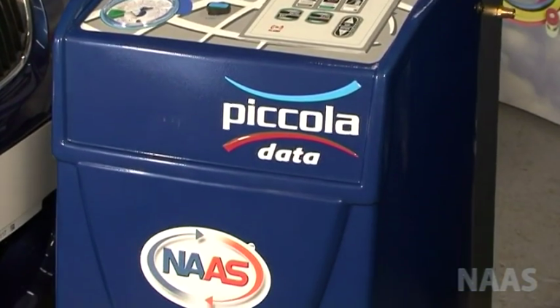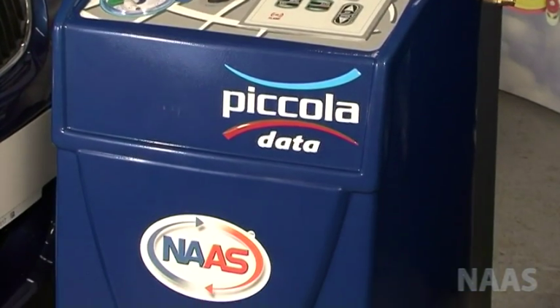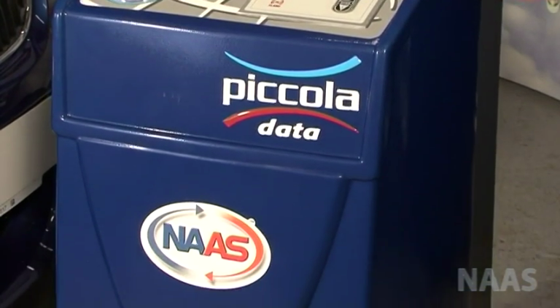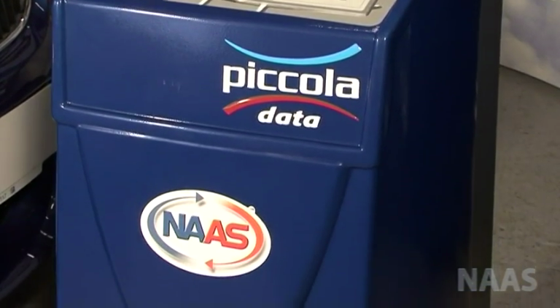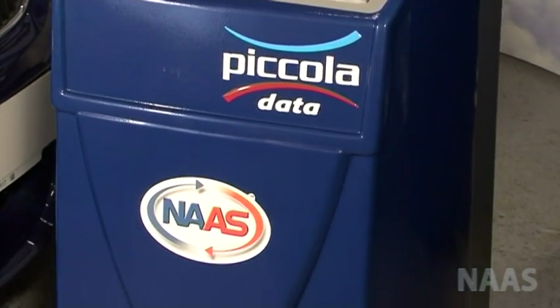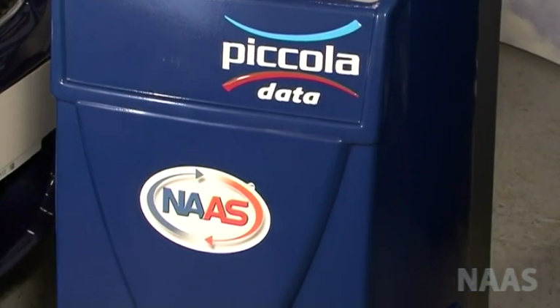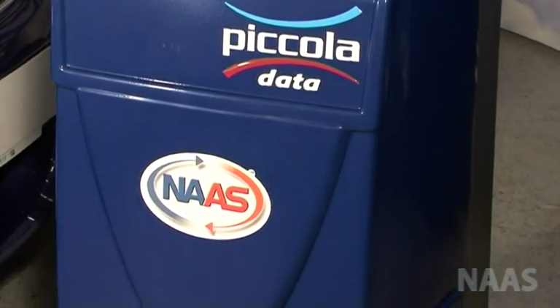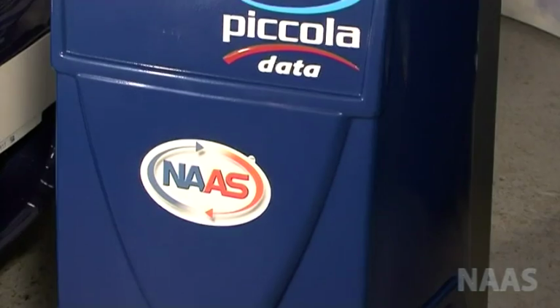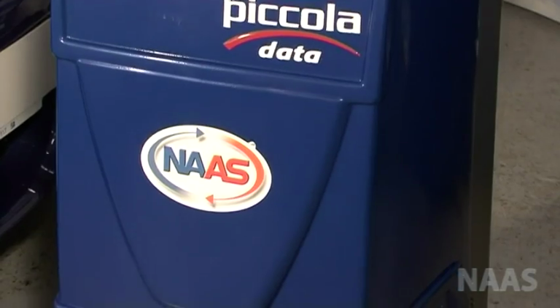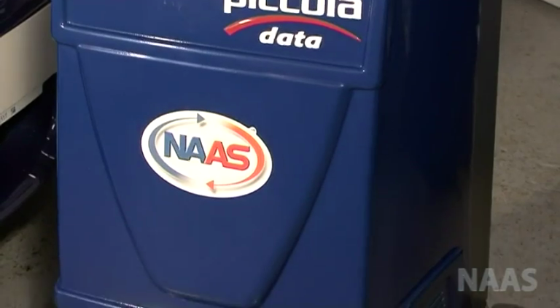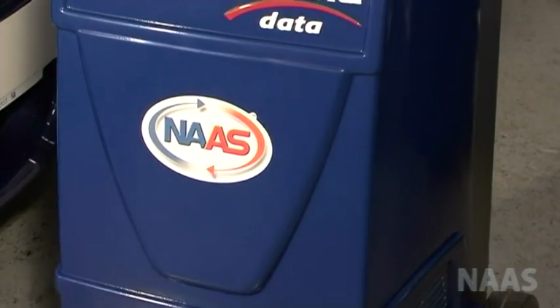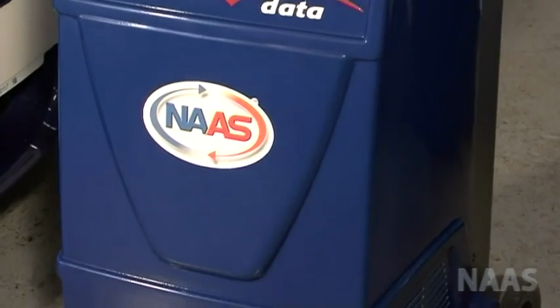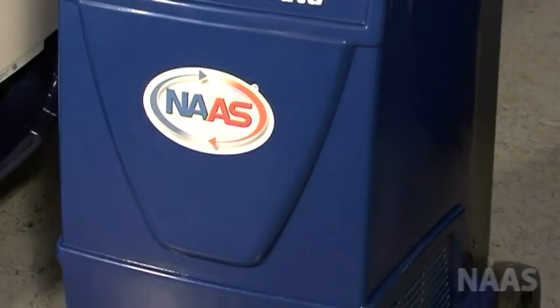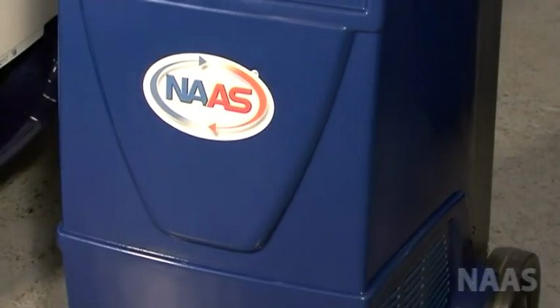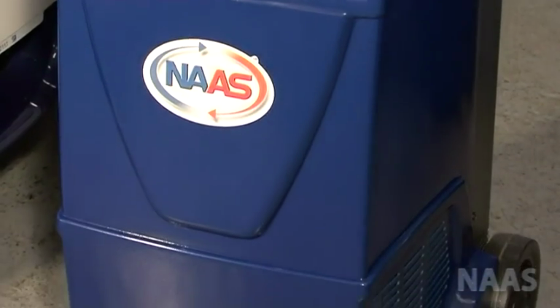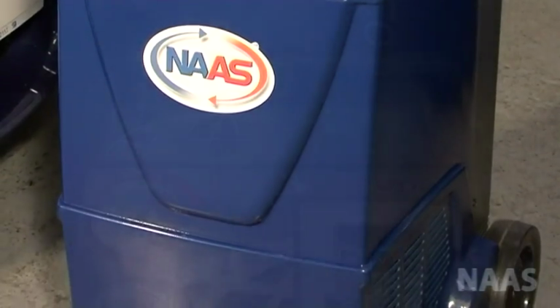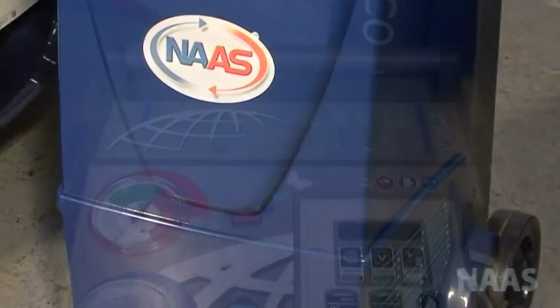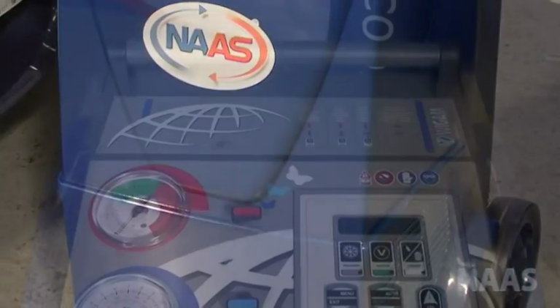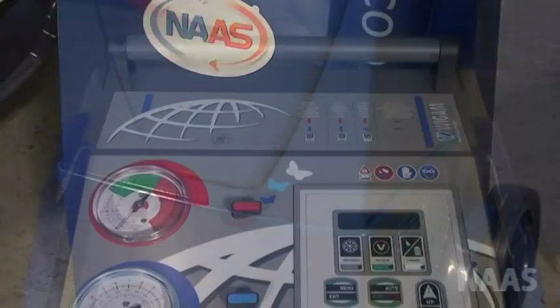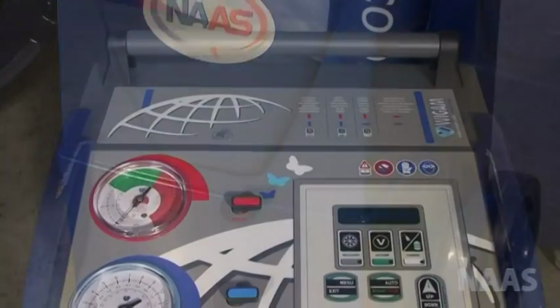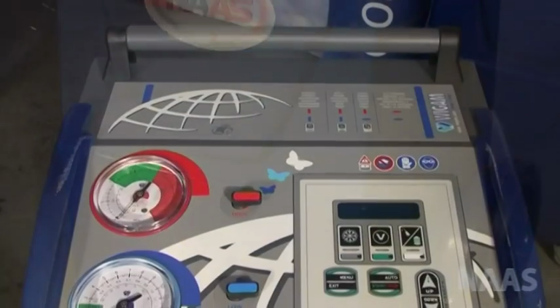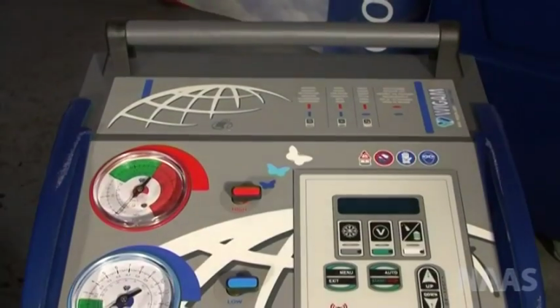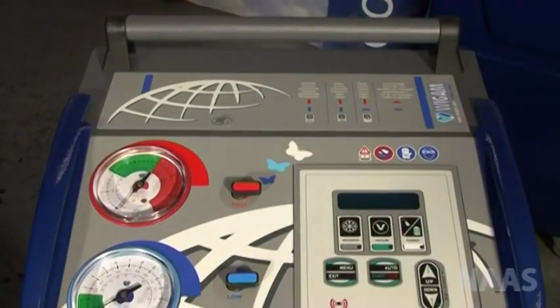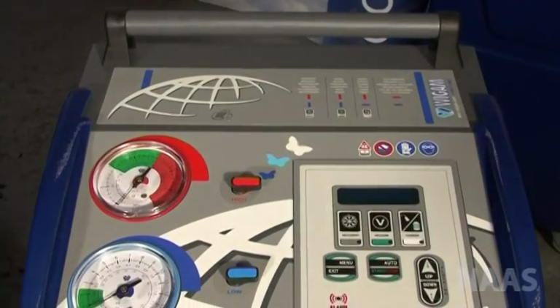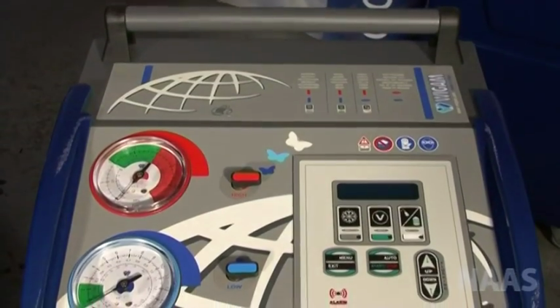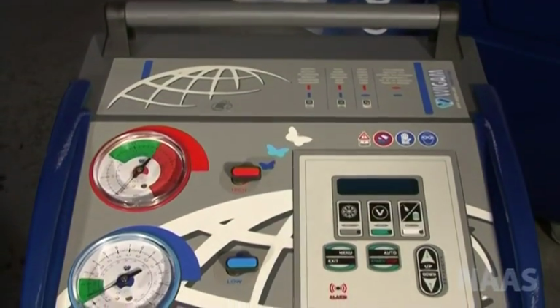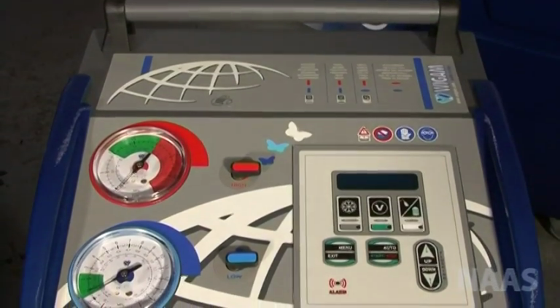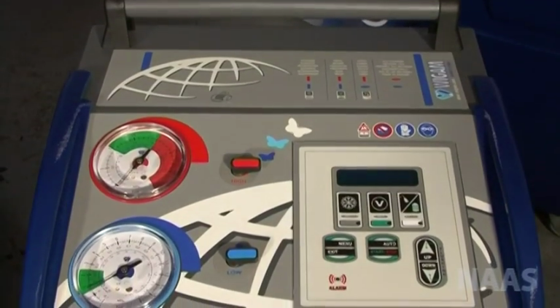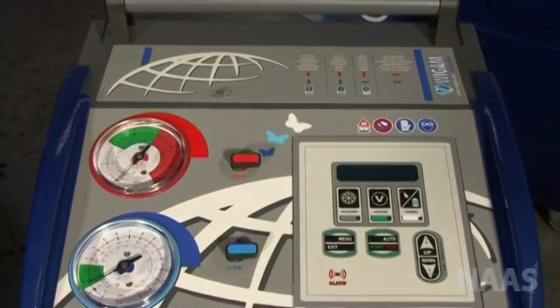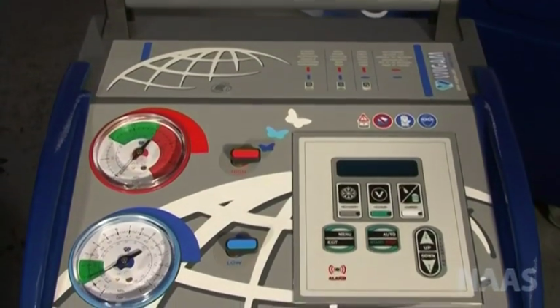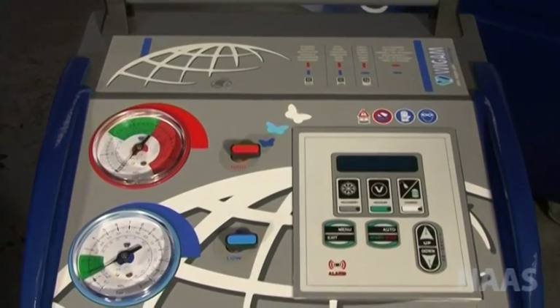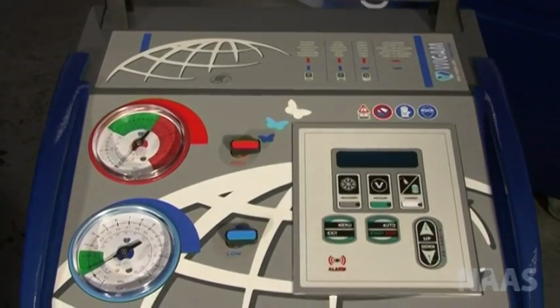The printer will allow you to personalise and print reports up to 5 lines and type in the card number plate.